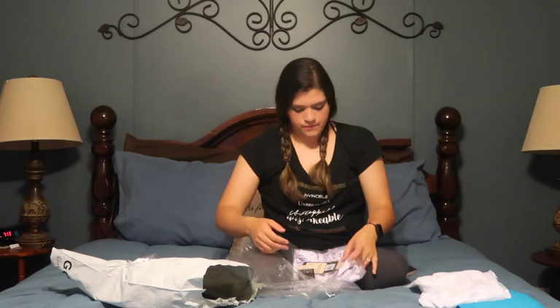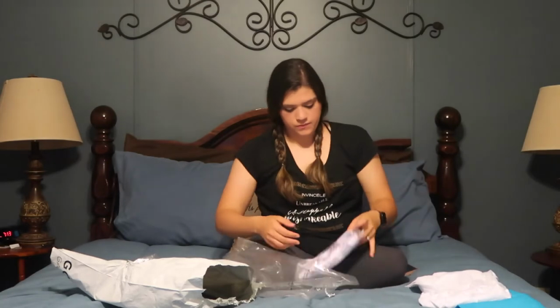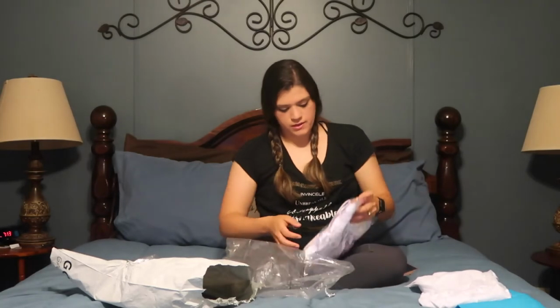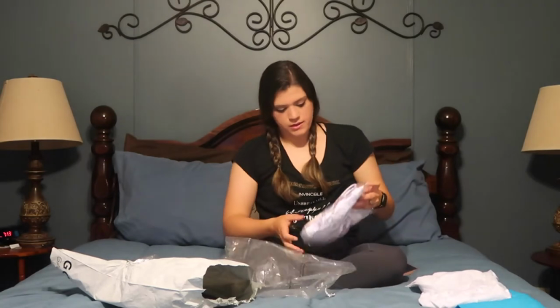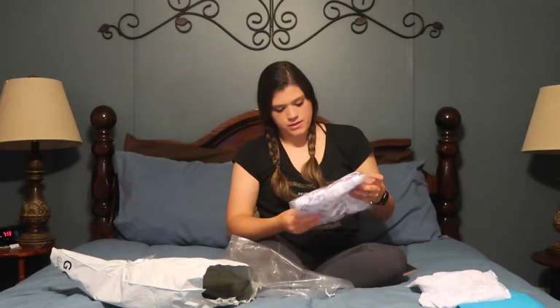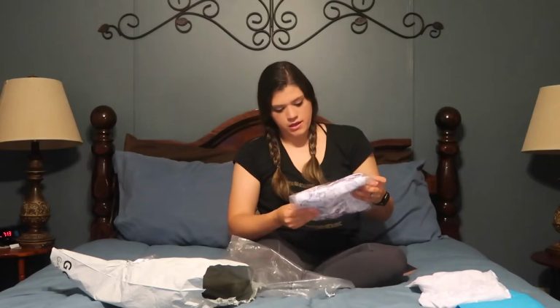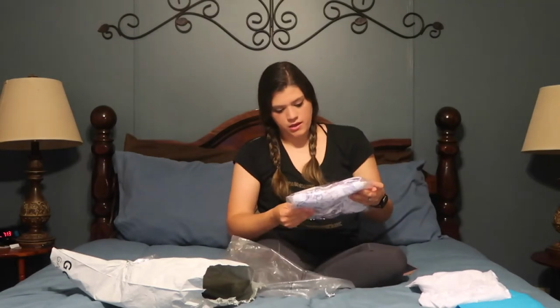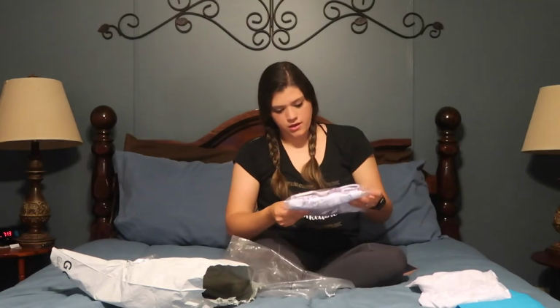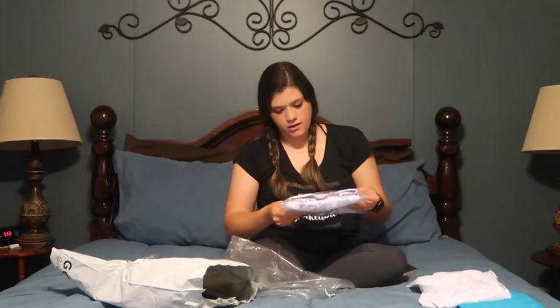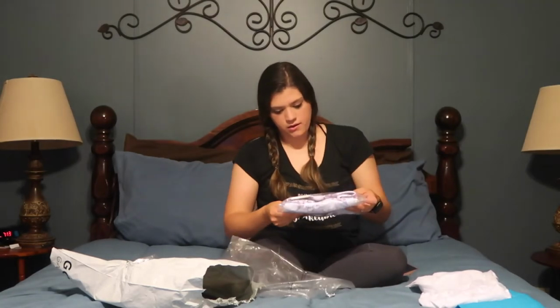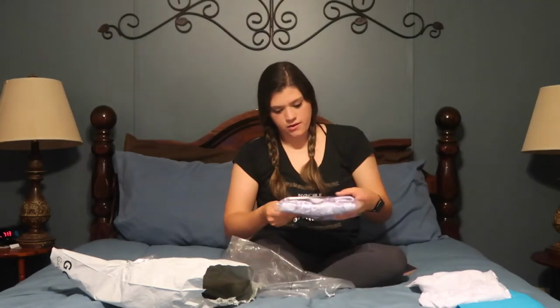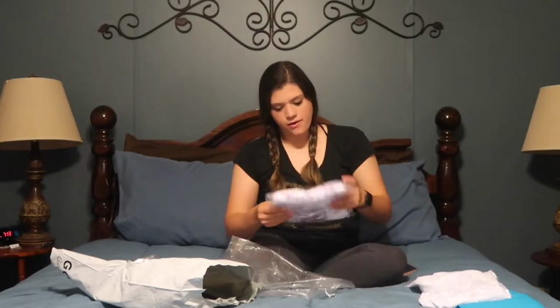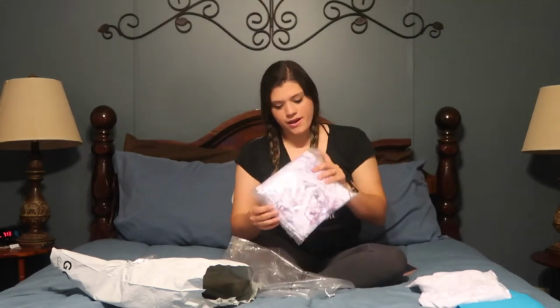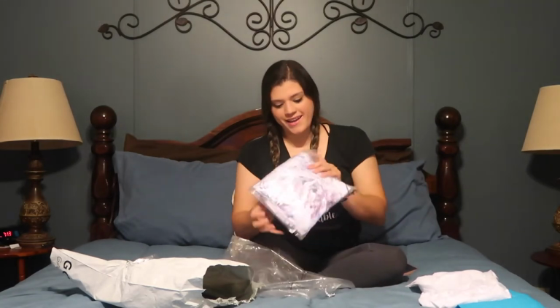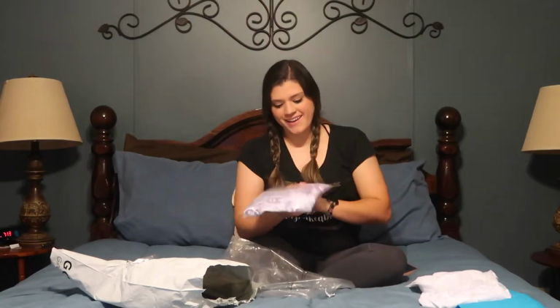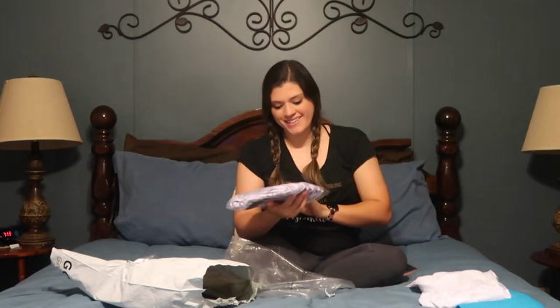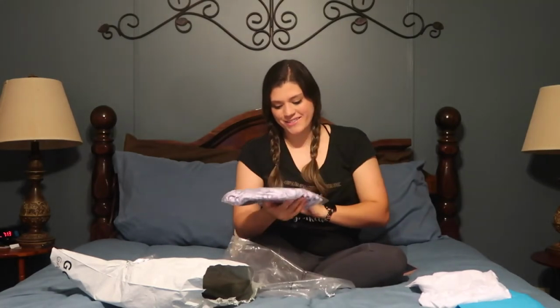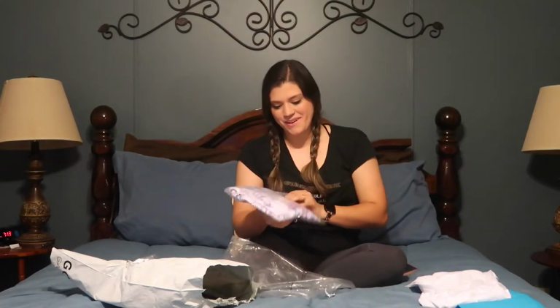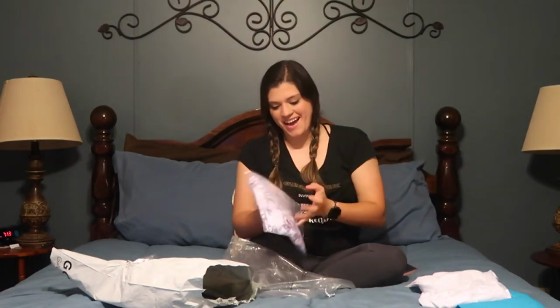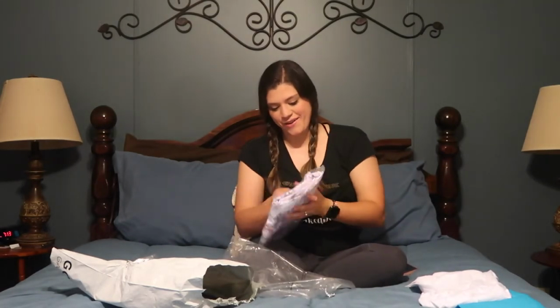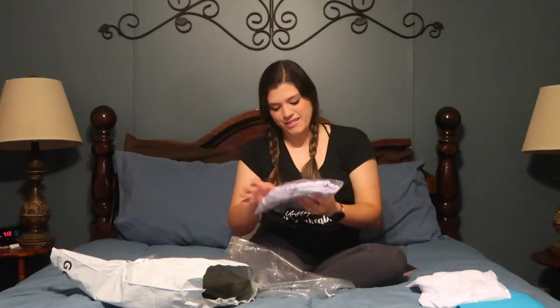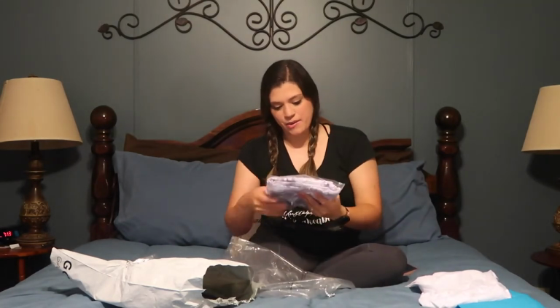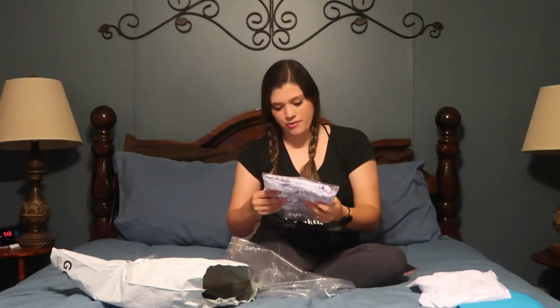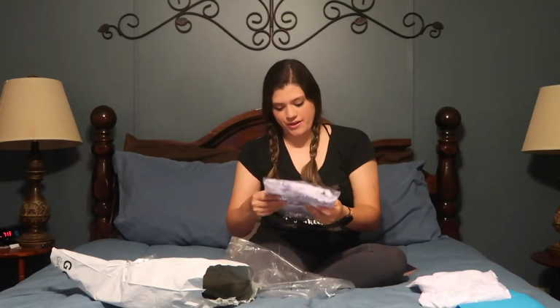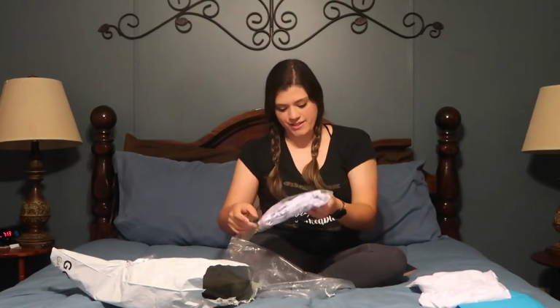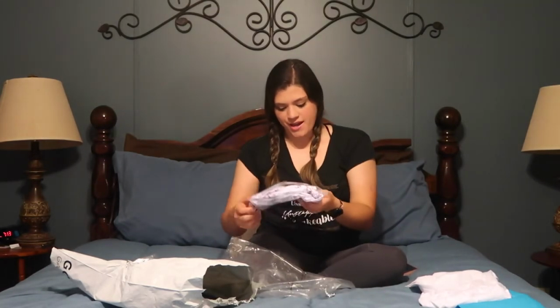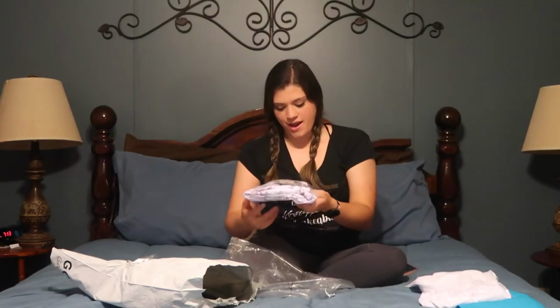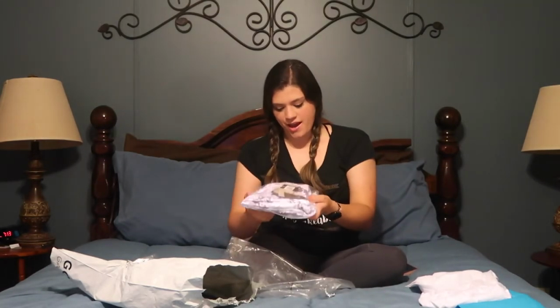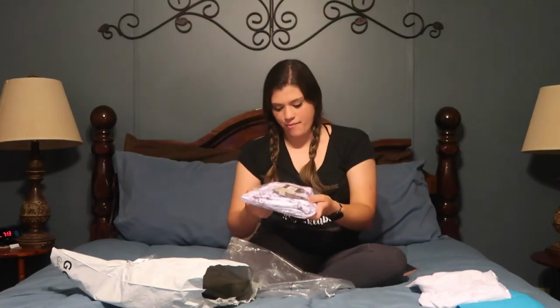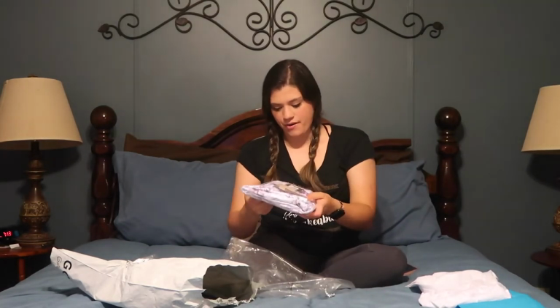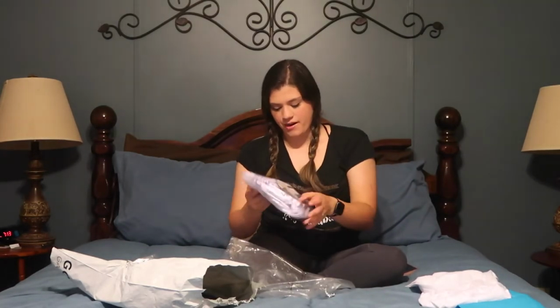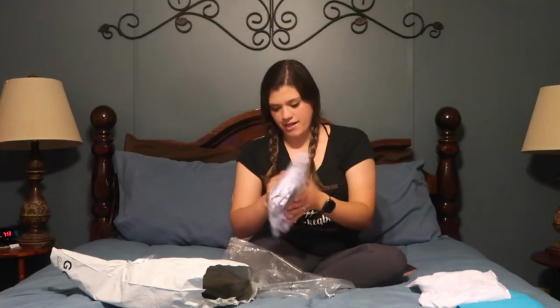Super duper cute. And this here — these are my high-rise capris I bought.